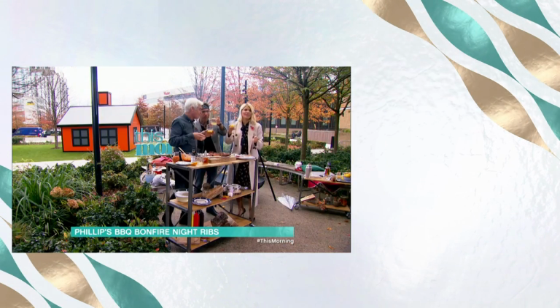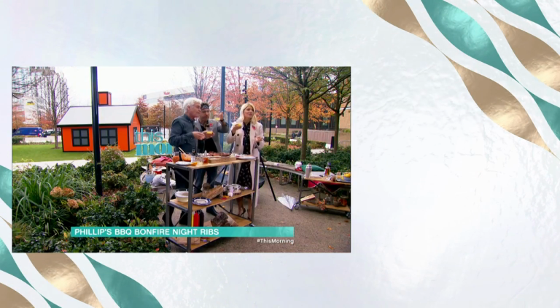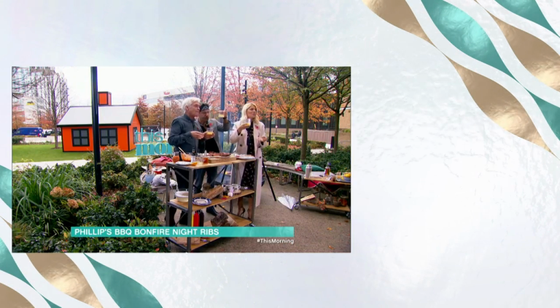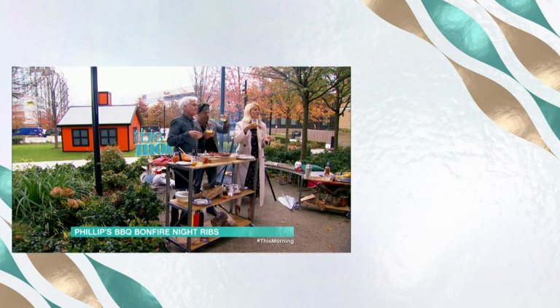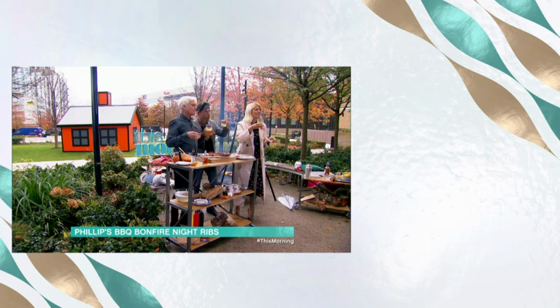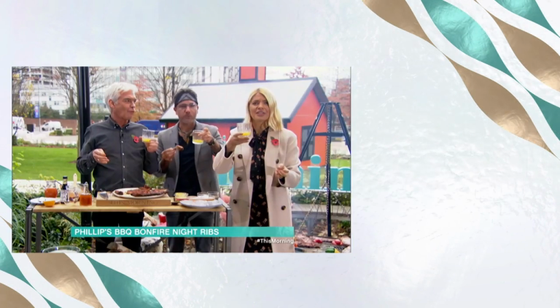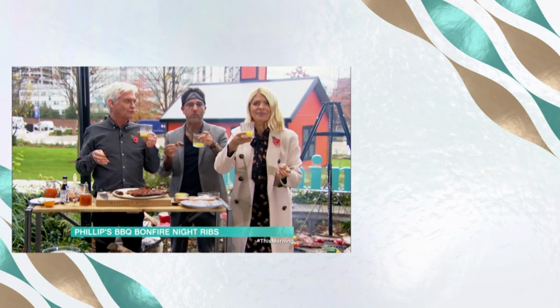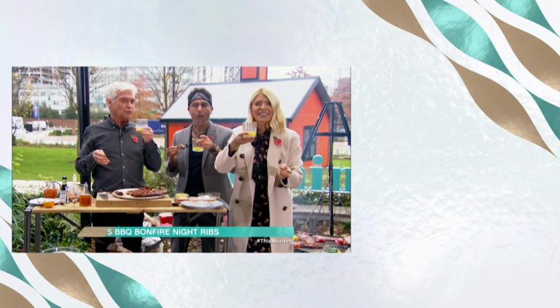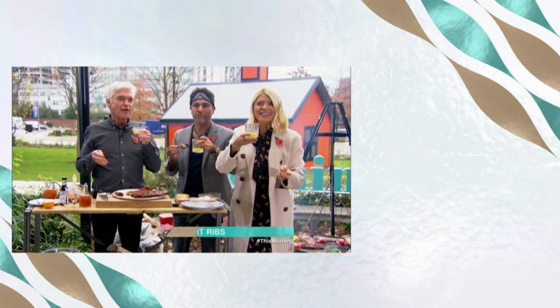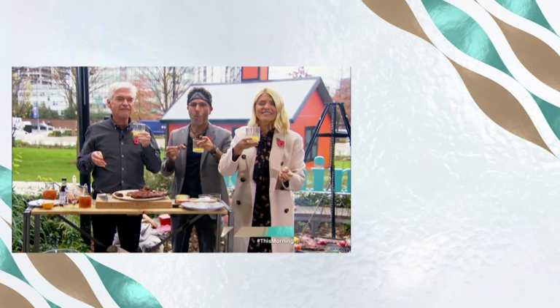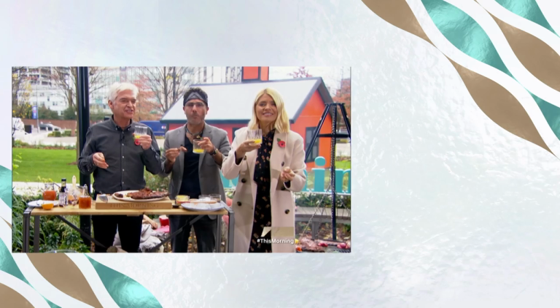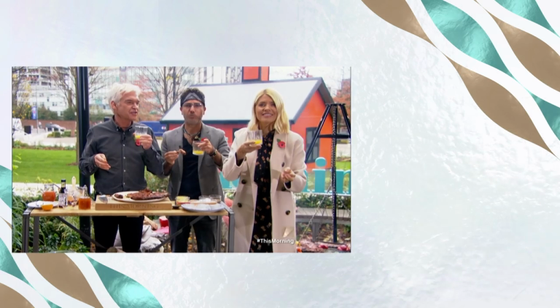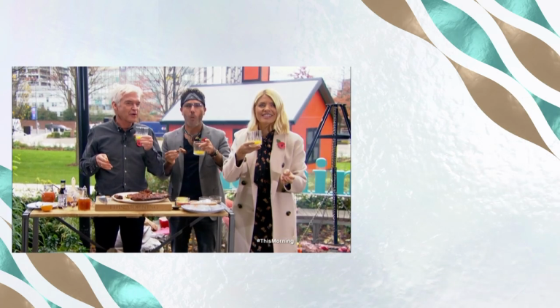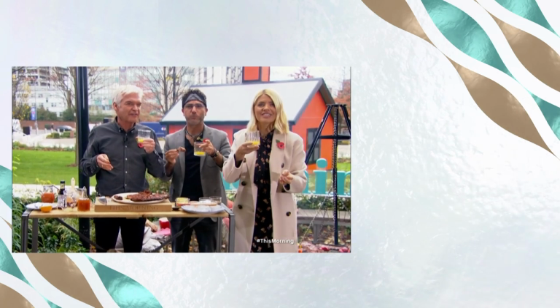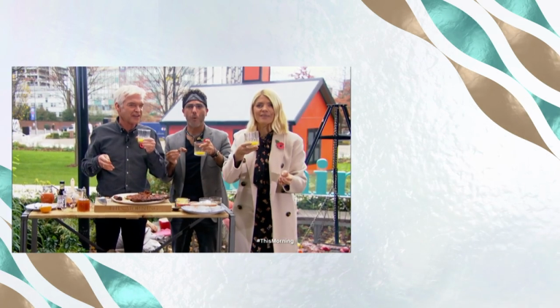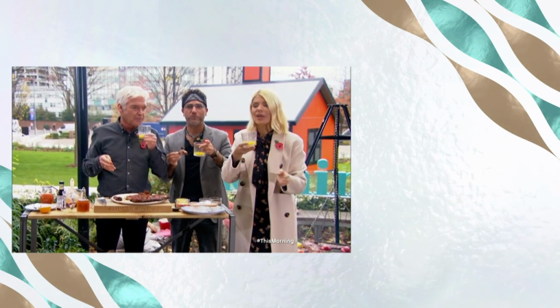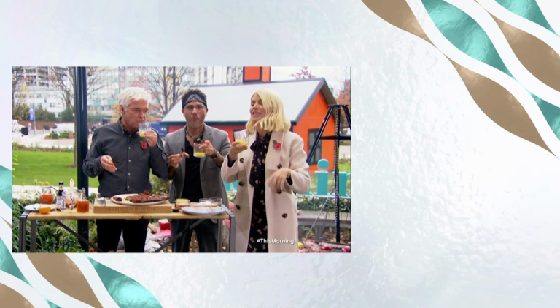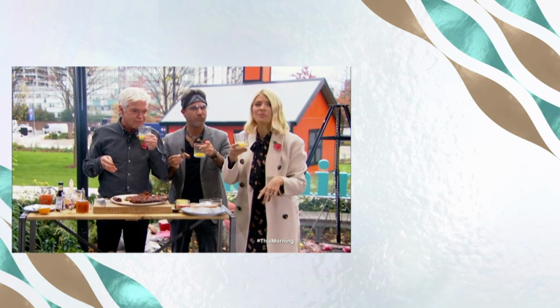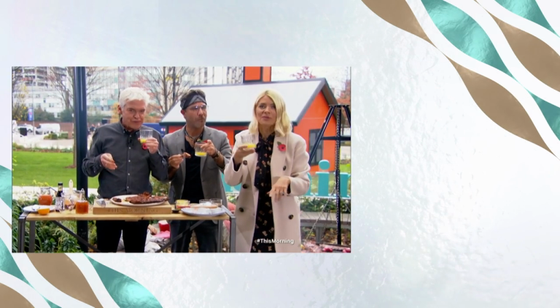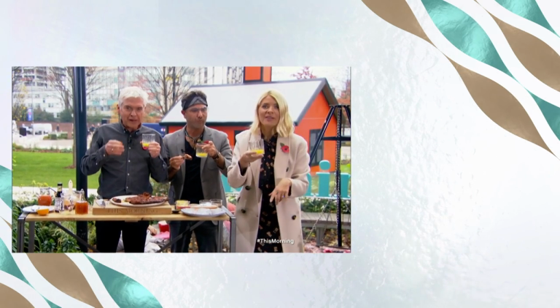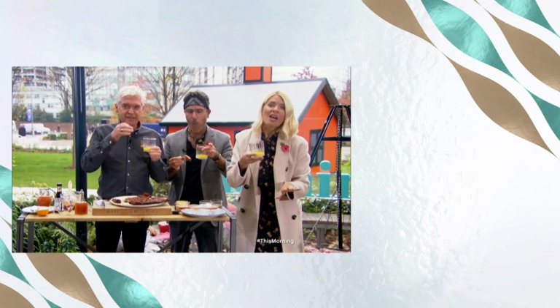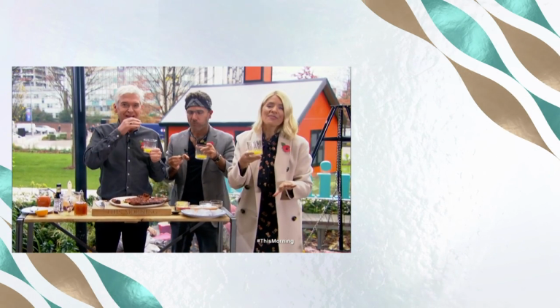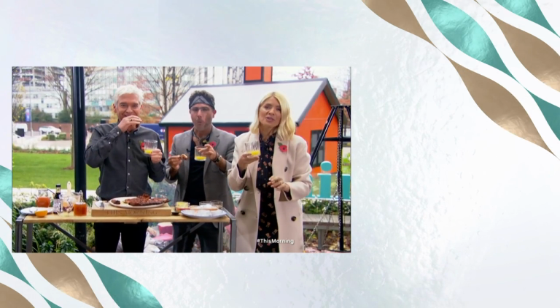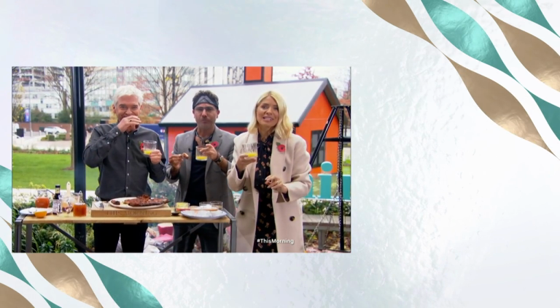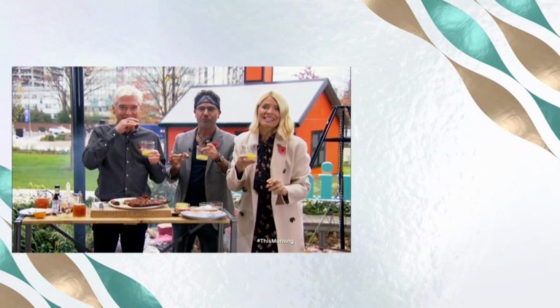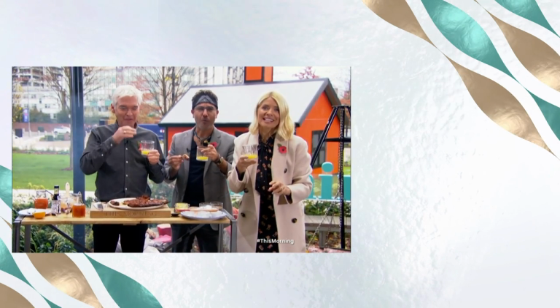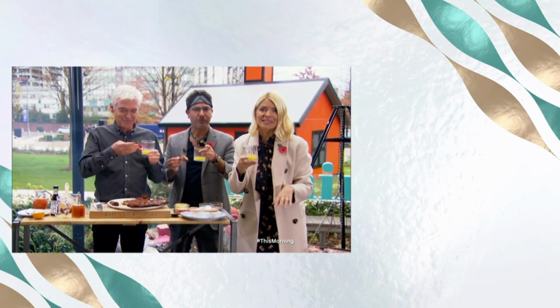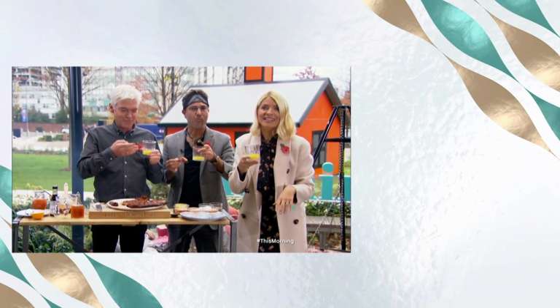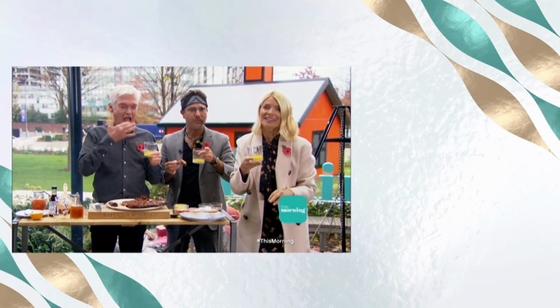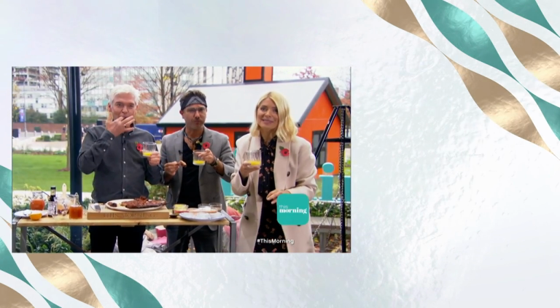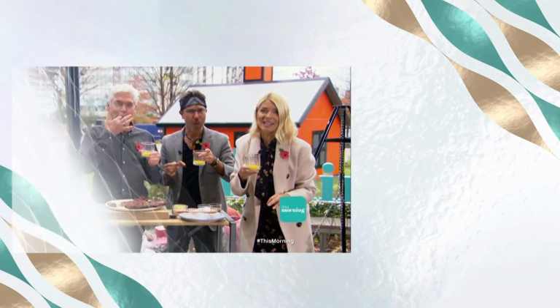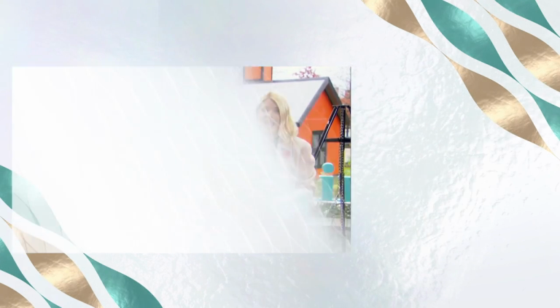Have we still got more of the show to do? I've got fashion, so don't worry, we don't have to think. For all of the recipe details, take a look at This Morning online.